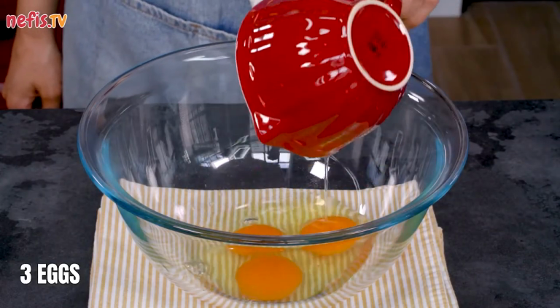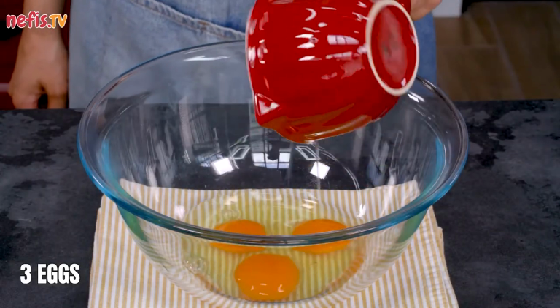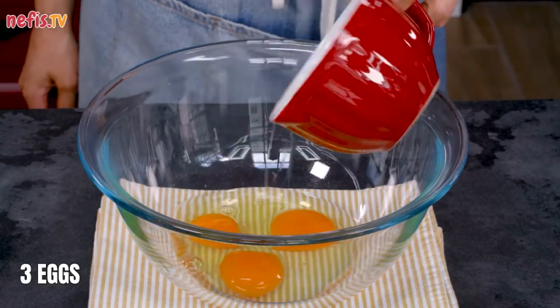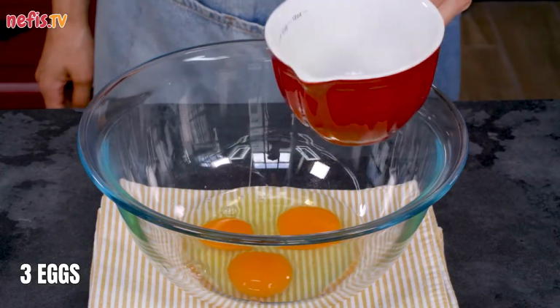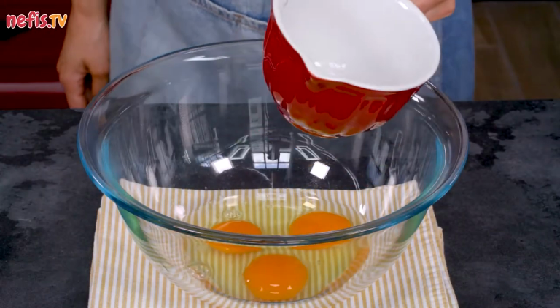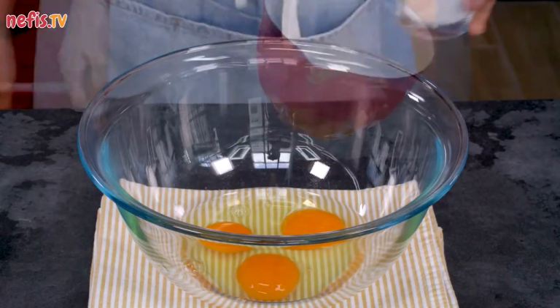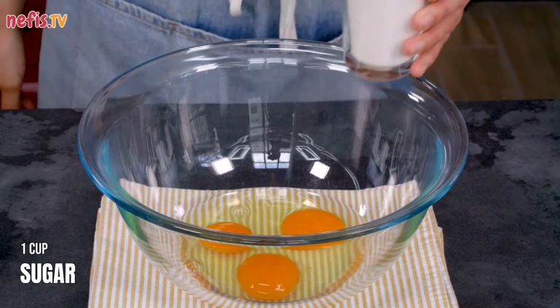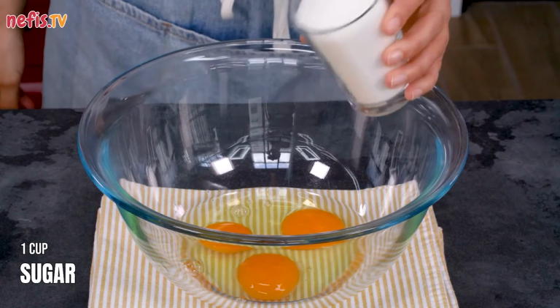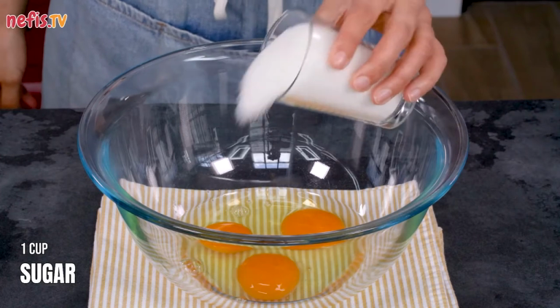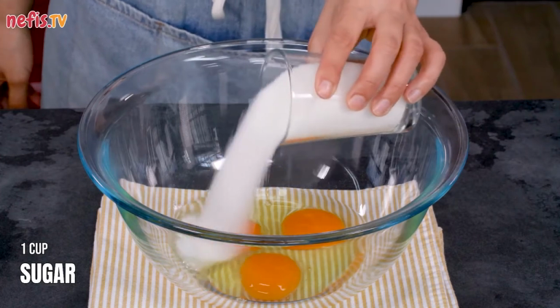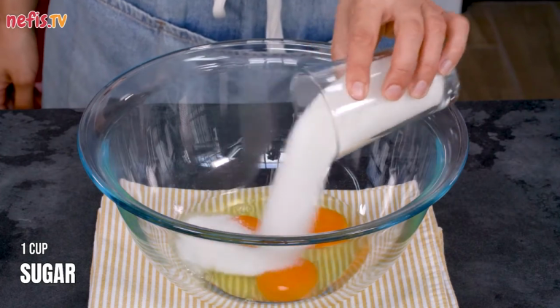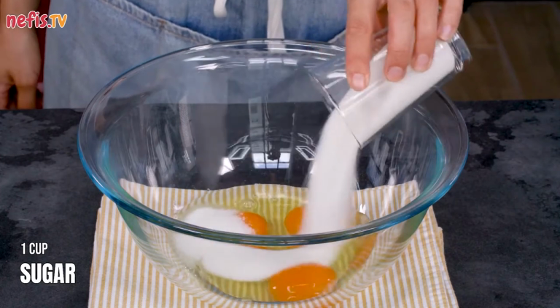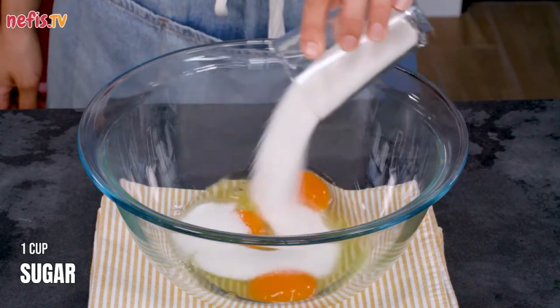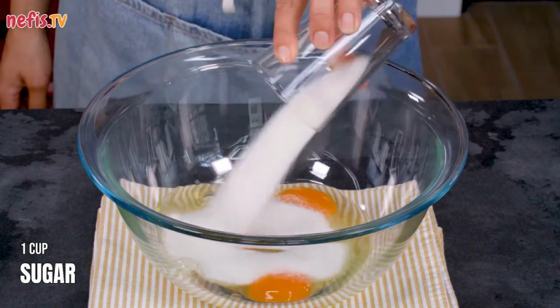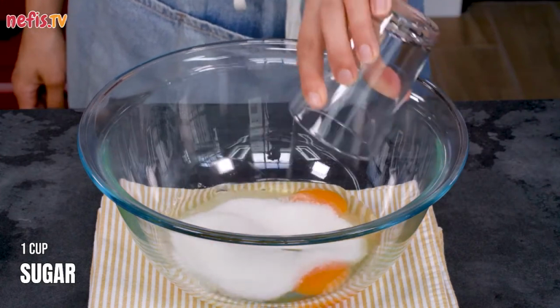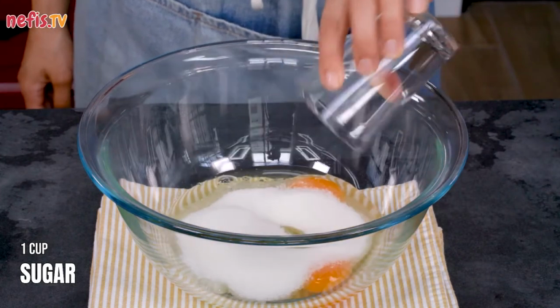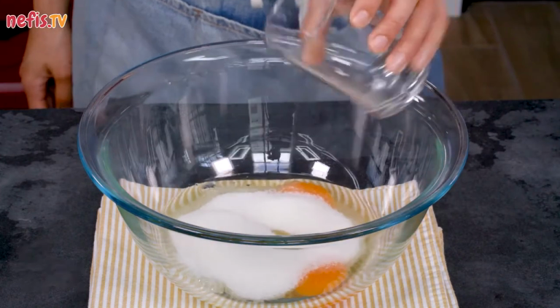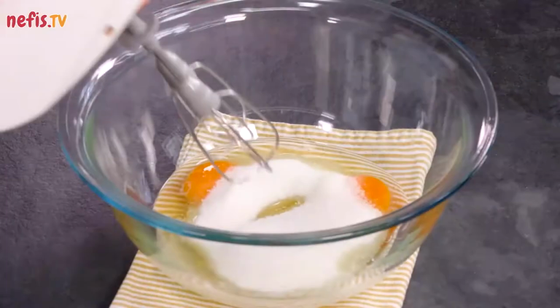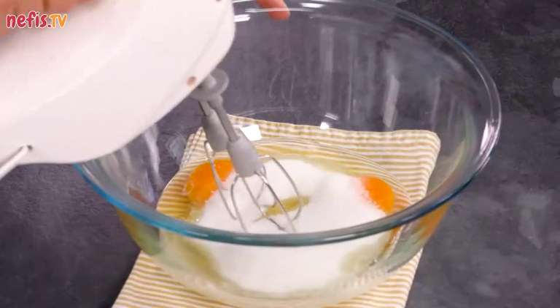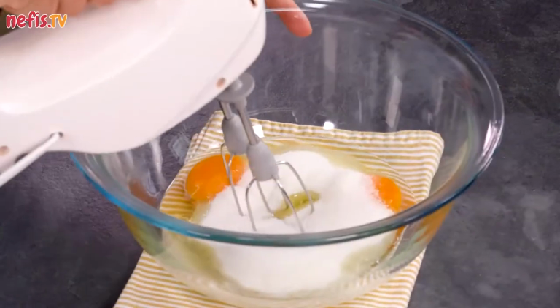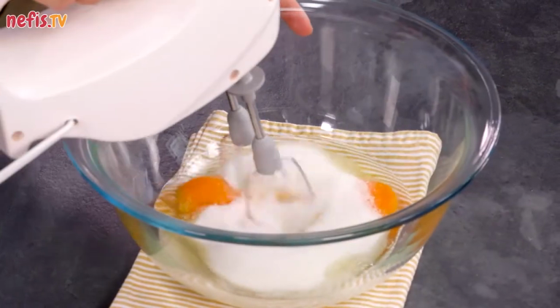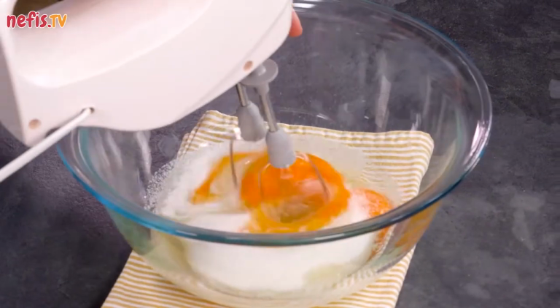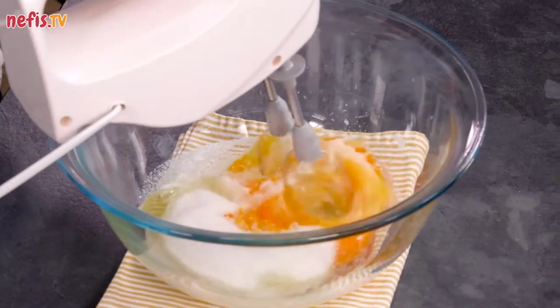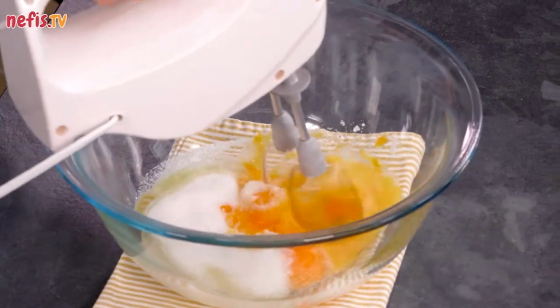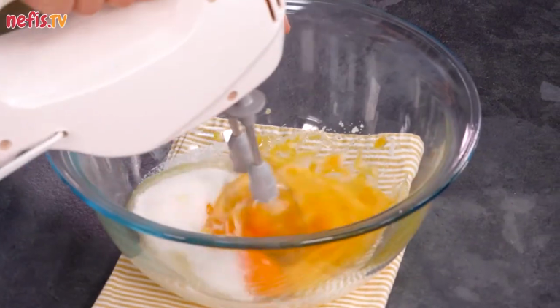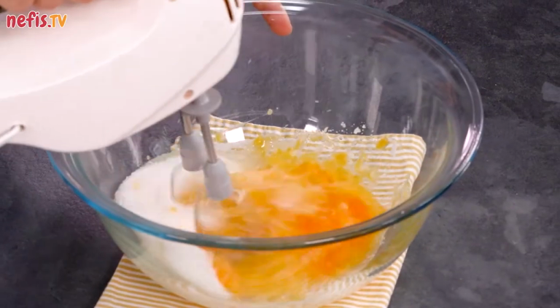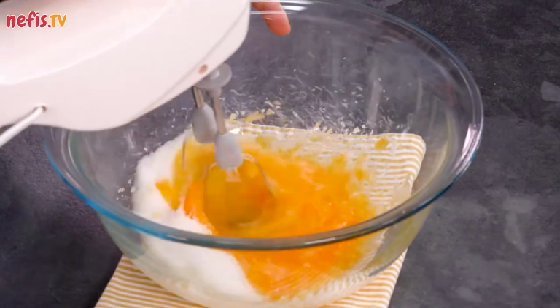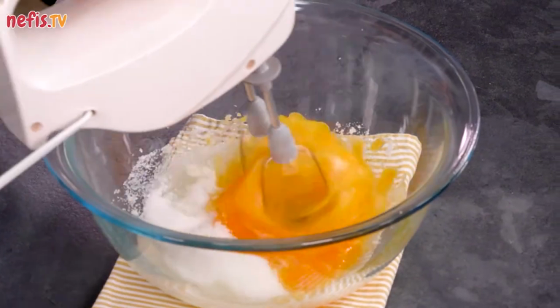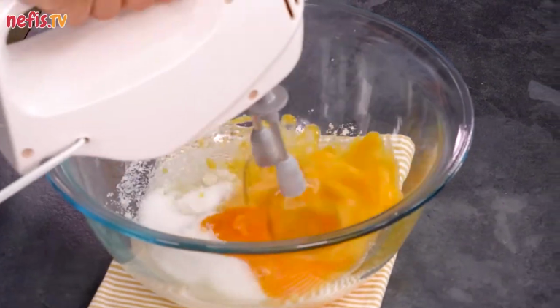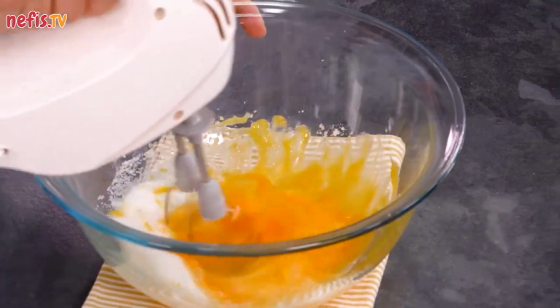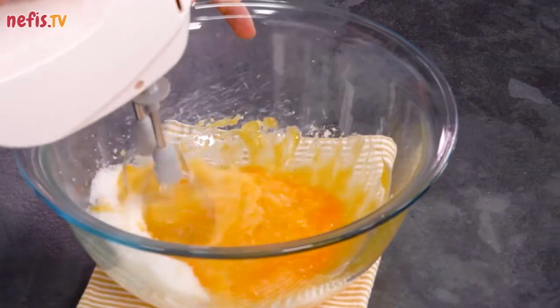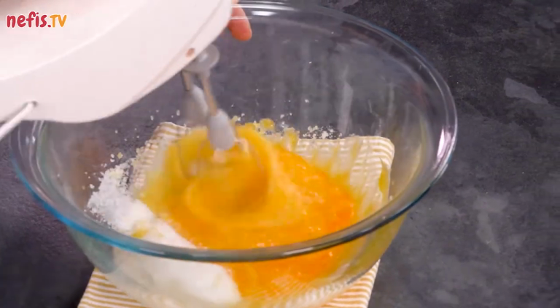In a medium bowl, beat 3 eggs and a cup of sugar with an electric mixer, until light and fluffy, about 3 minutes.